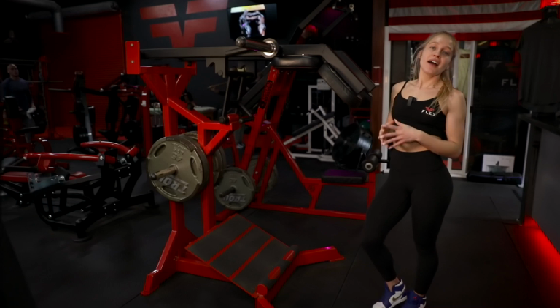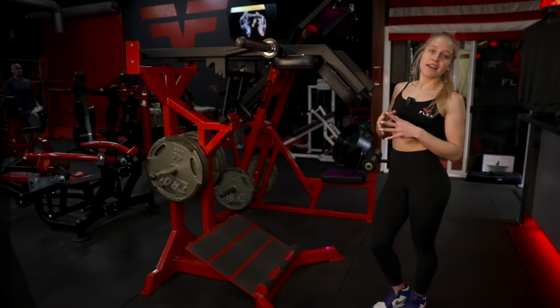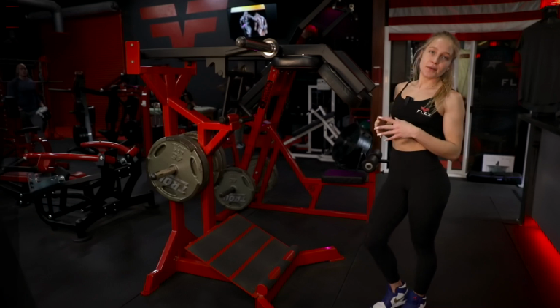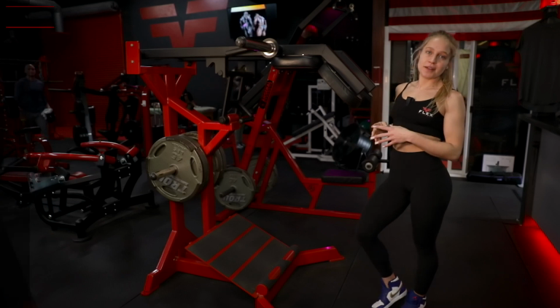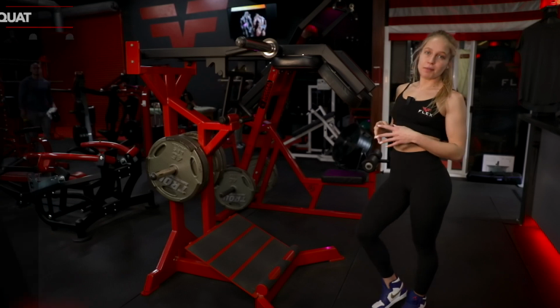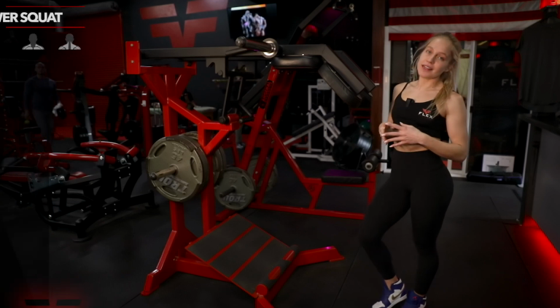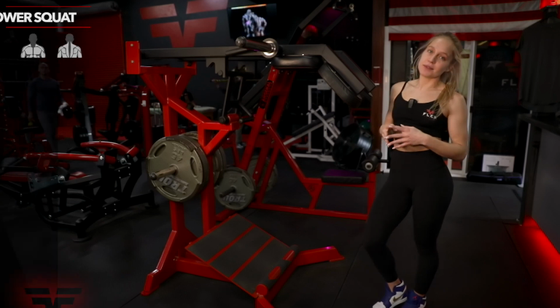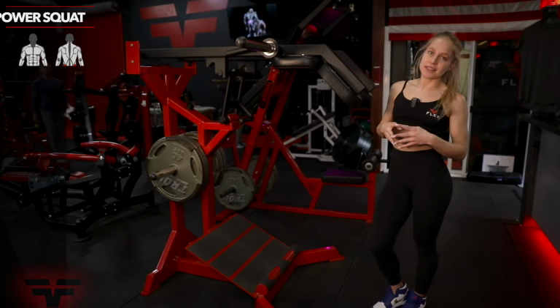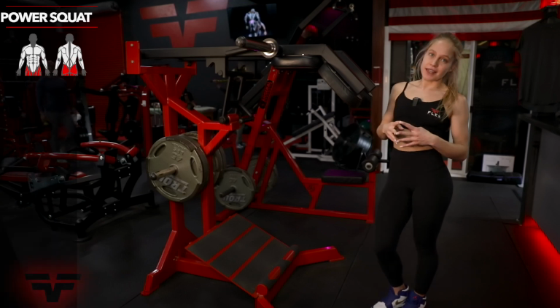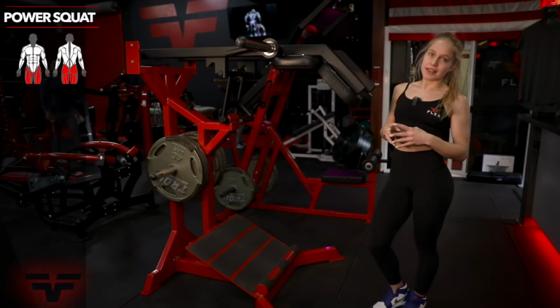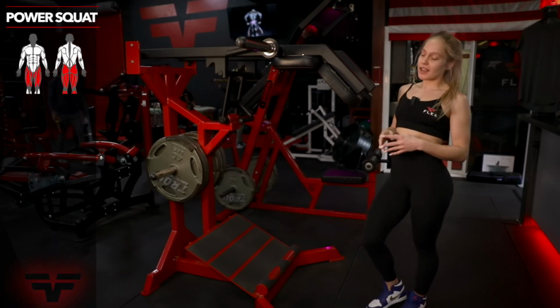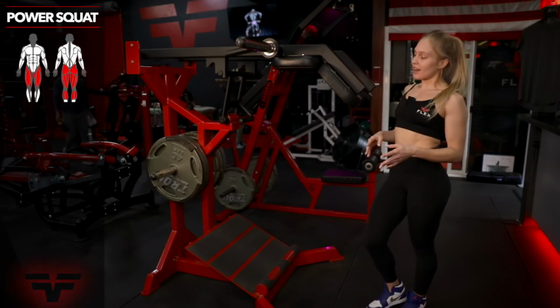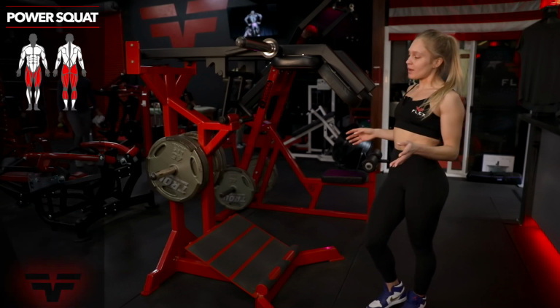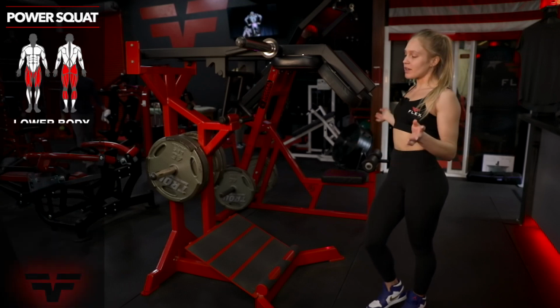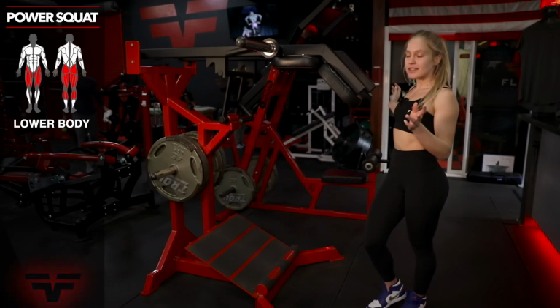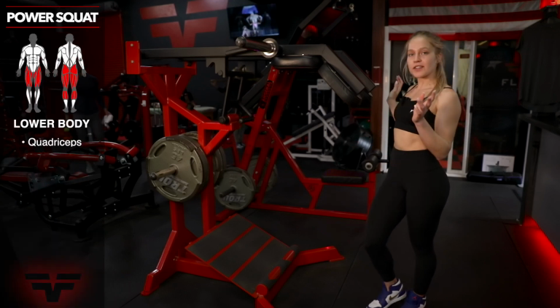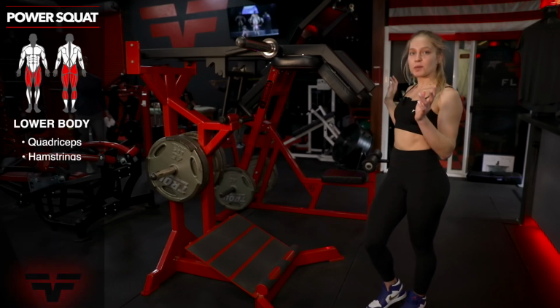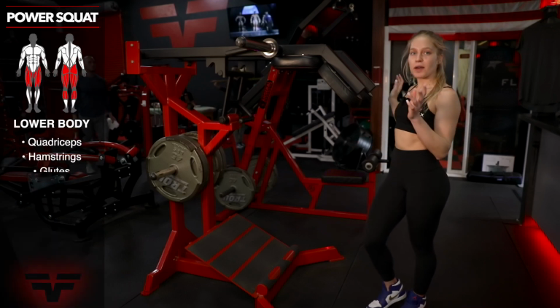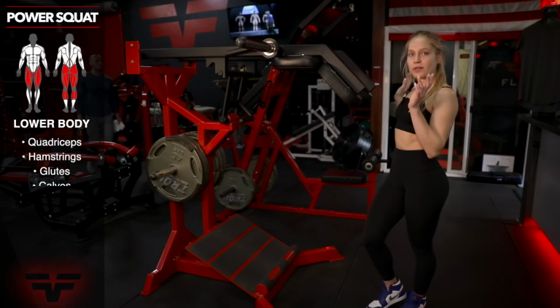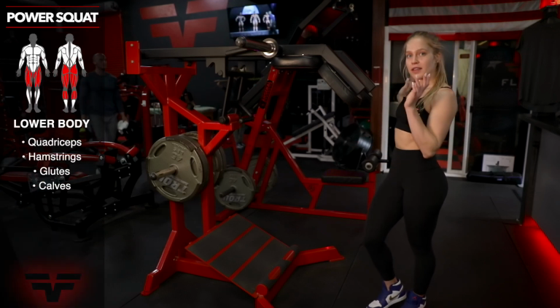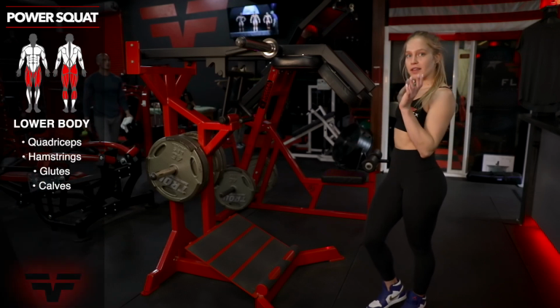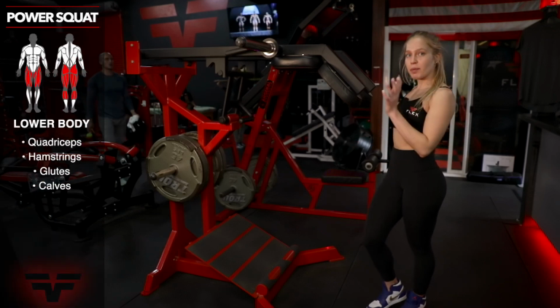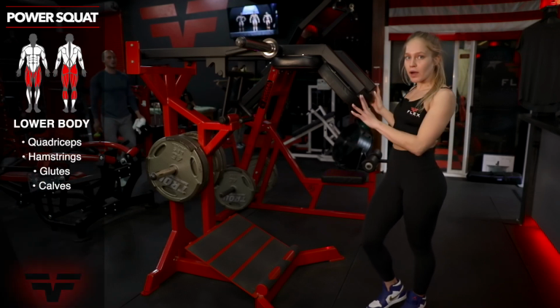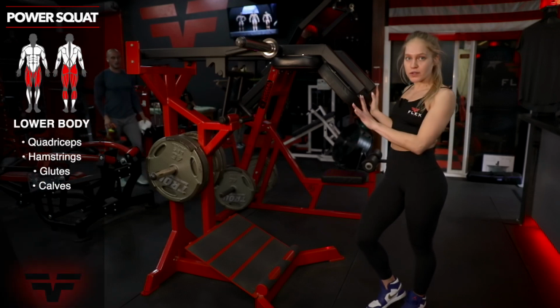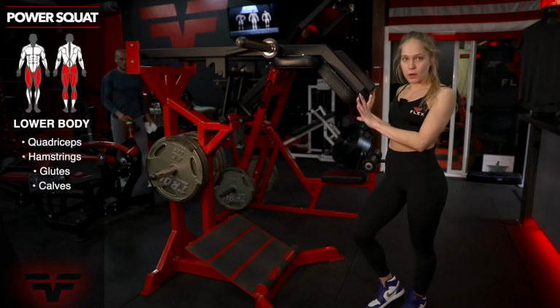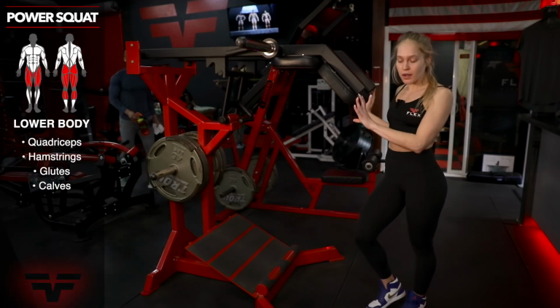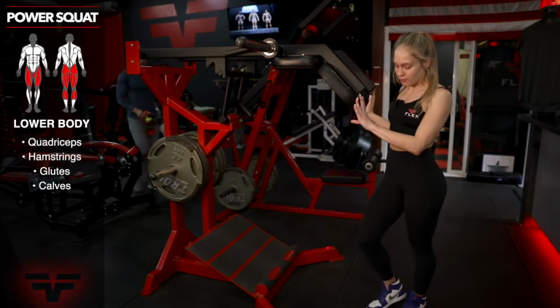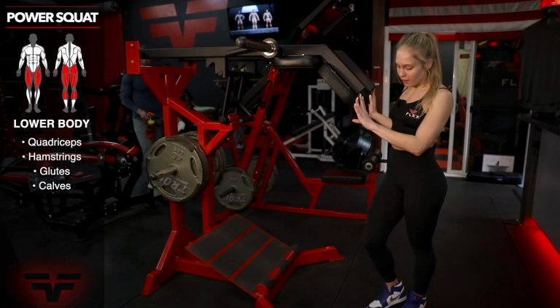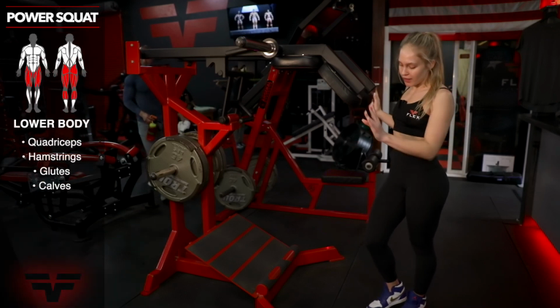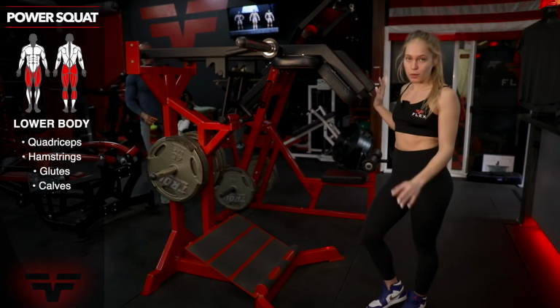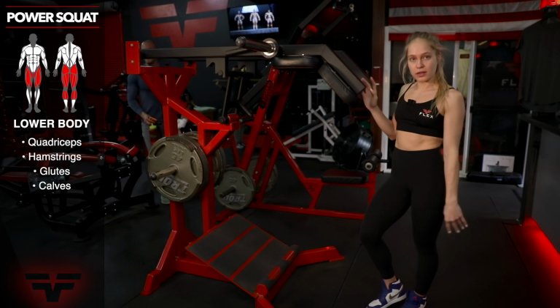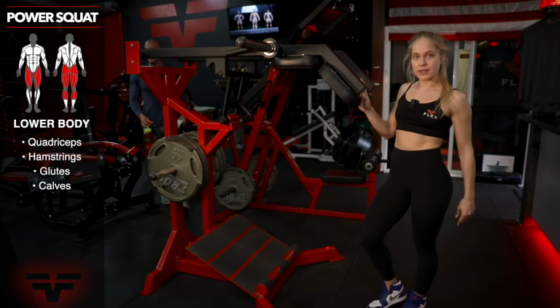Hi everyone, my name is Ksenia and I'm here to tell you about the PowerSquat by Watson.